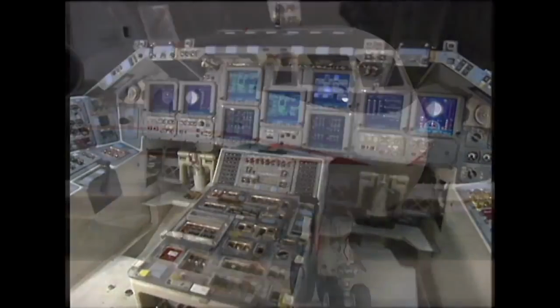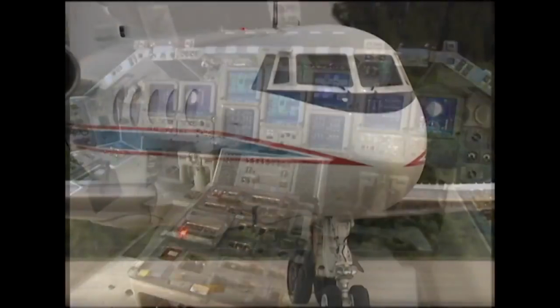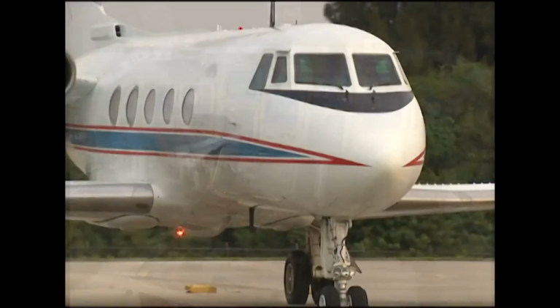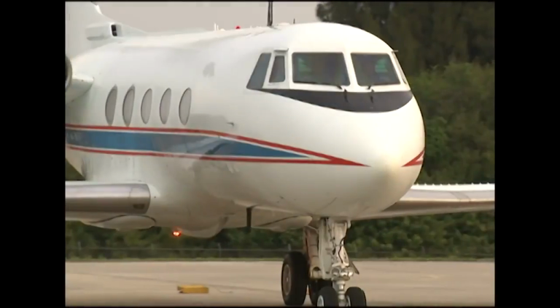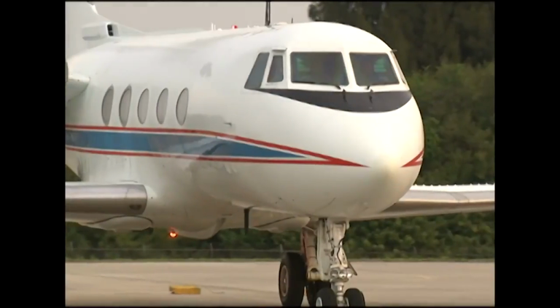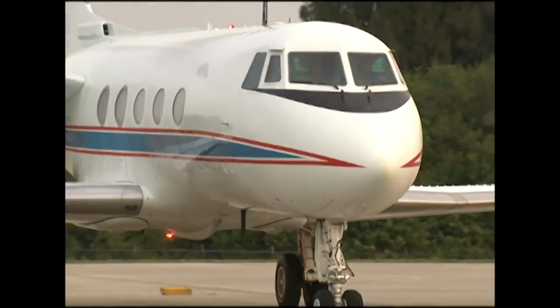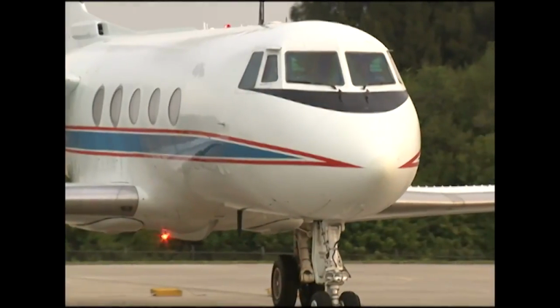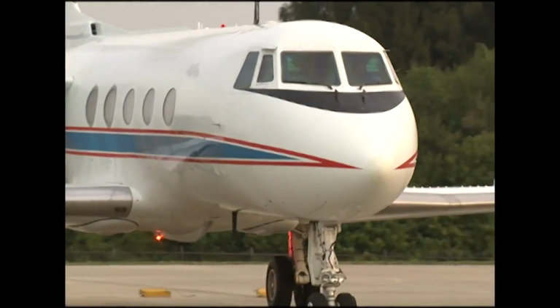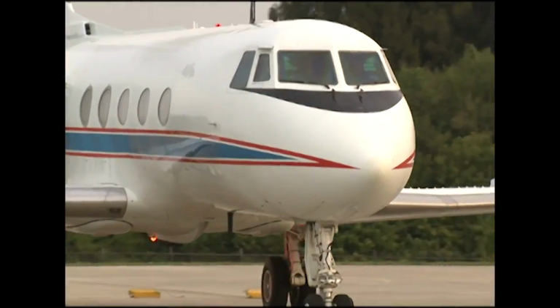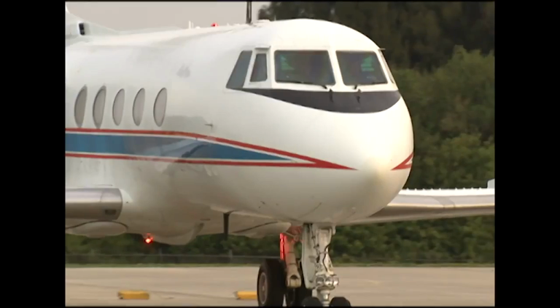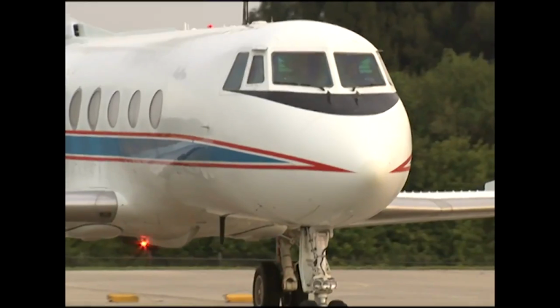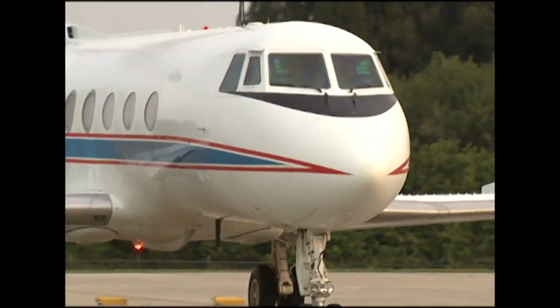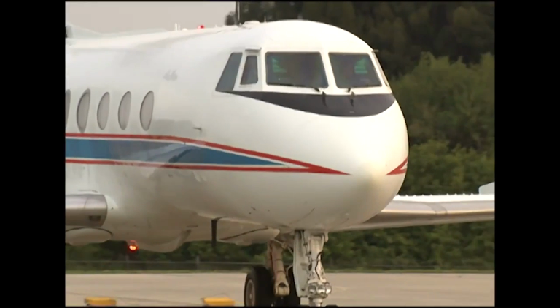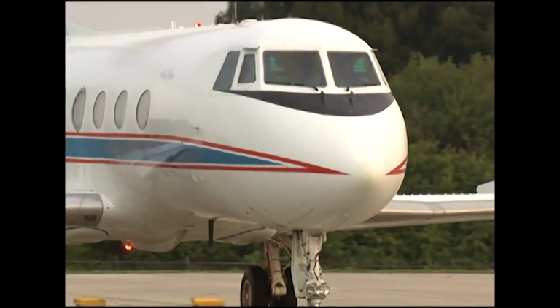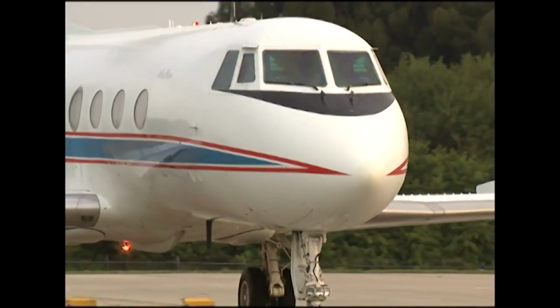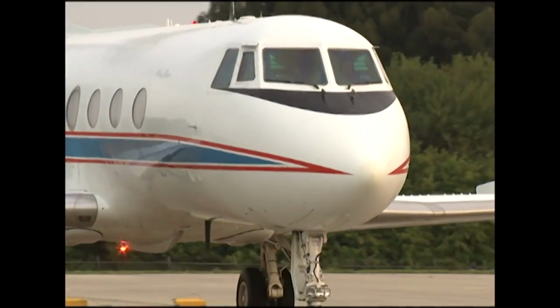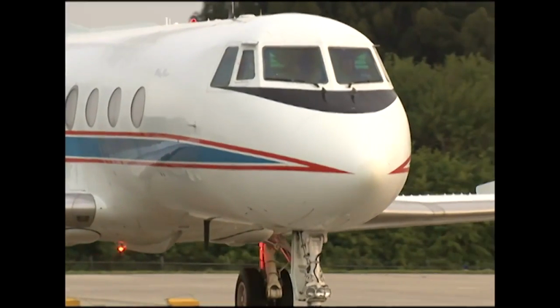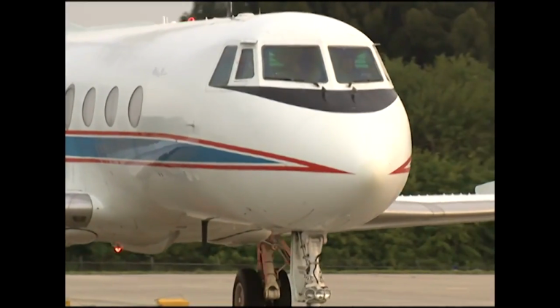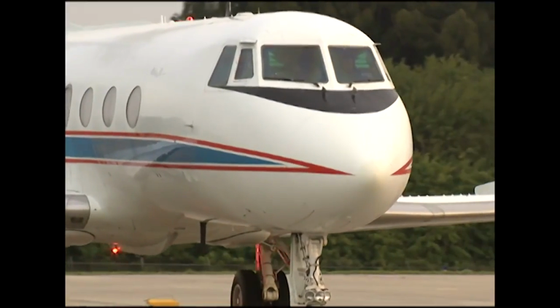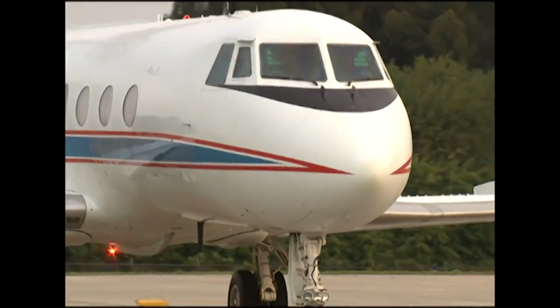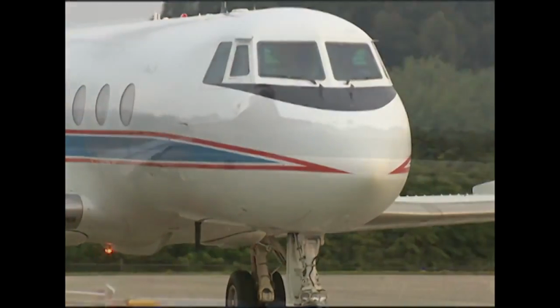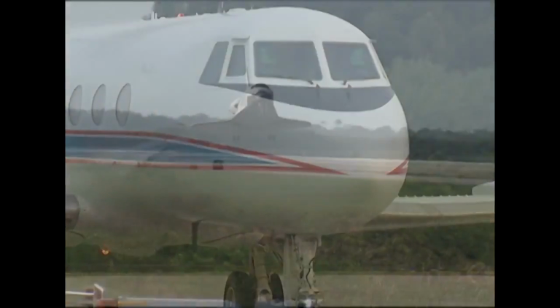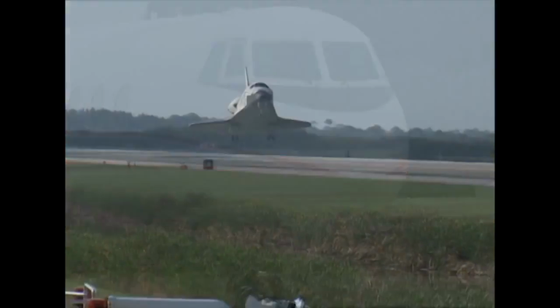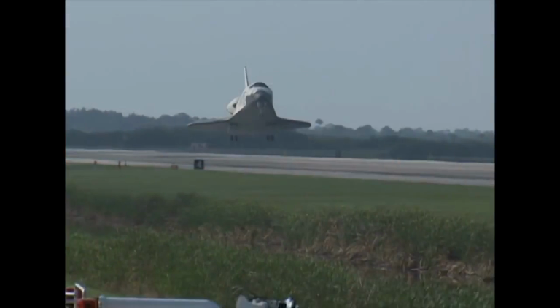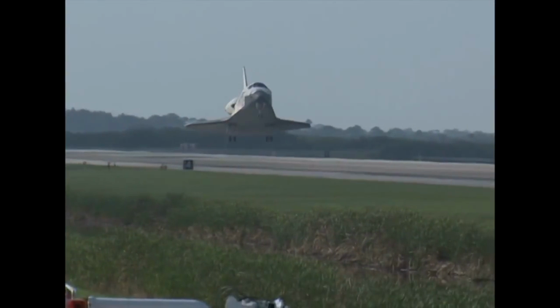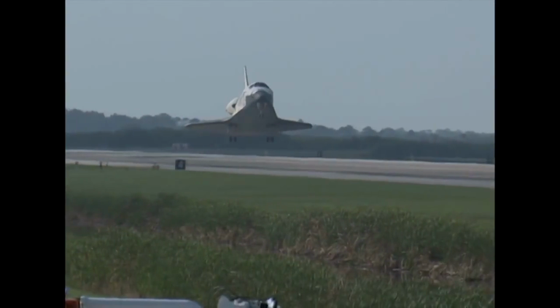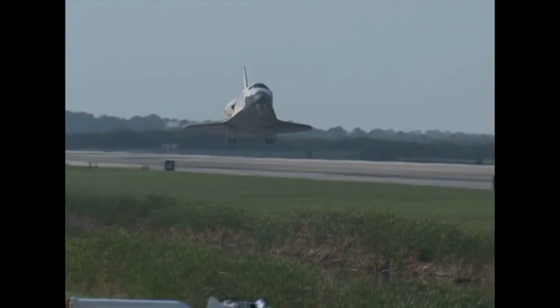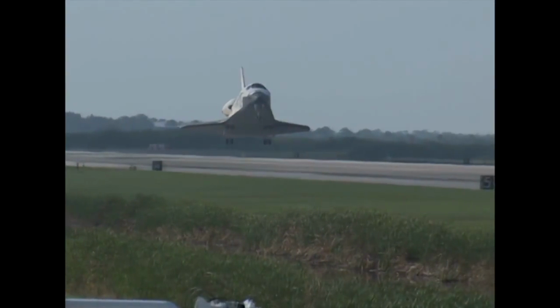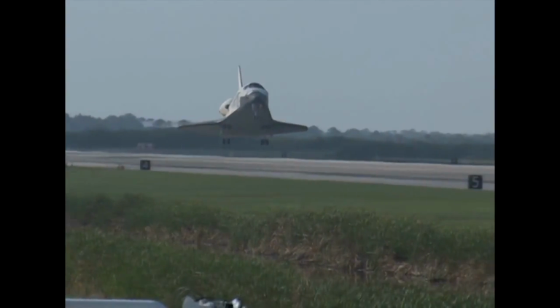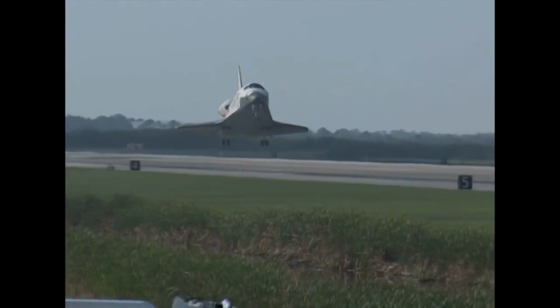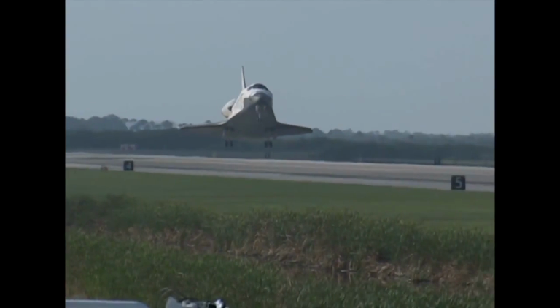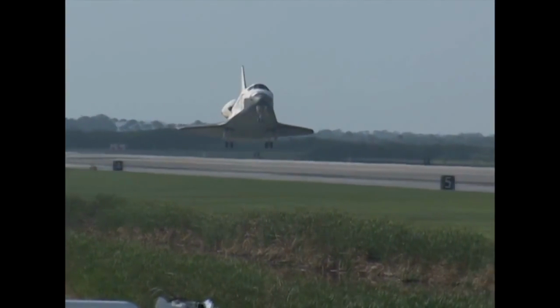What's important on a commercial airliner also is beneficial to the astronauts flying the shuttle.